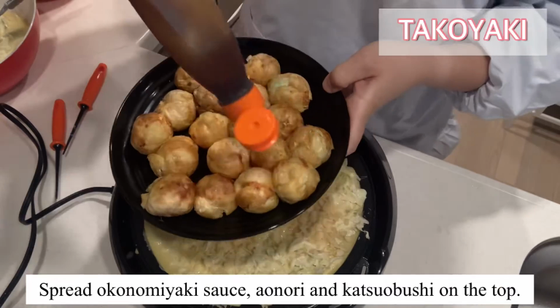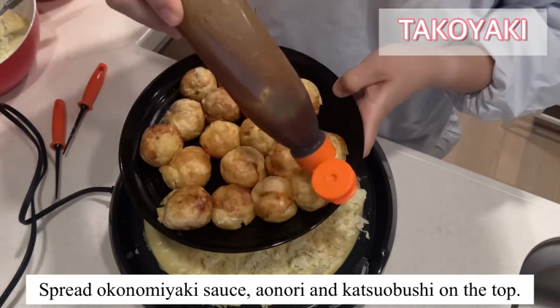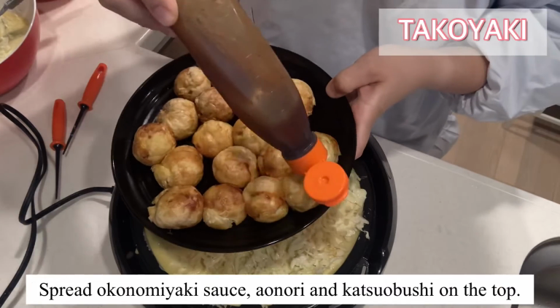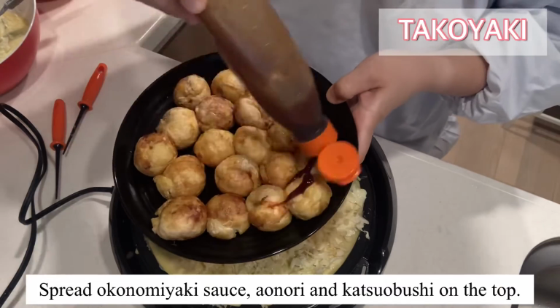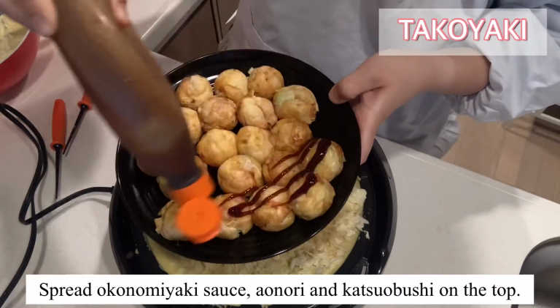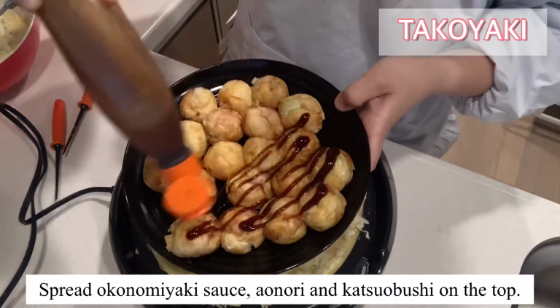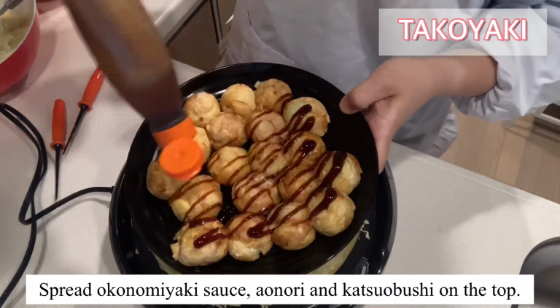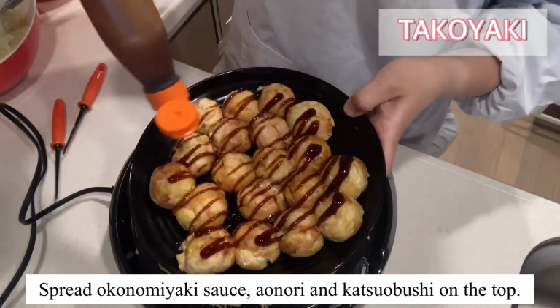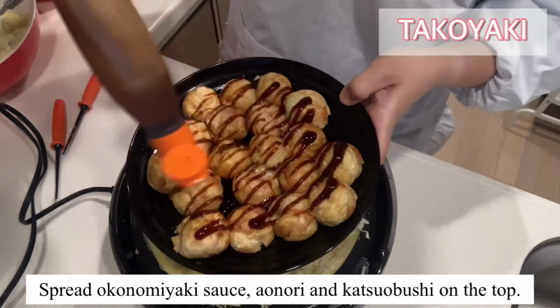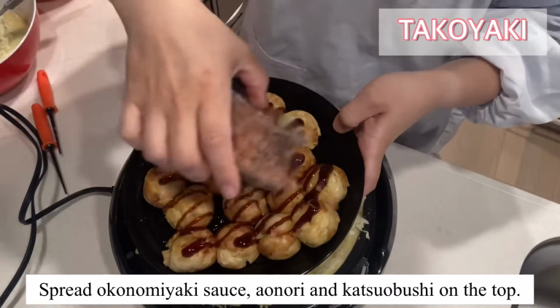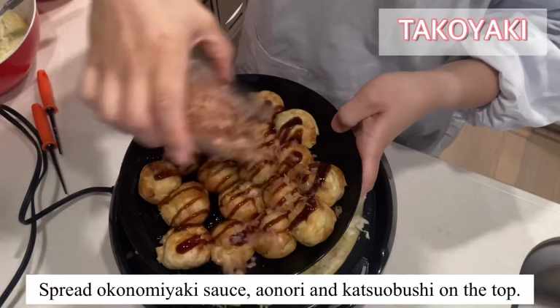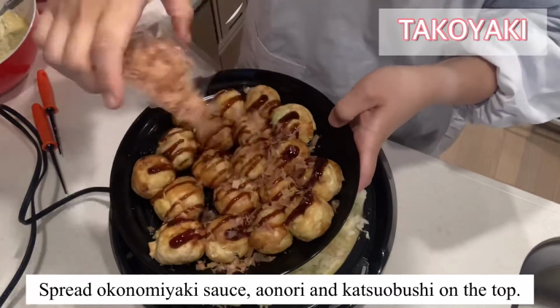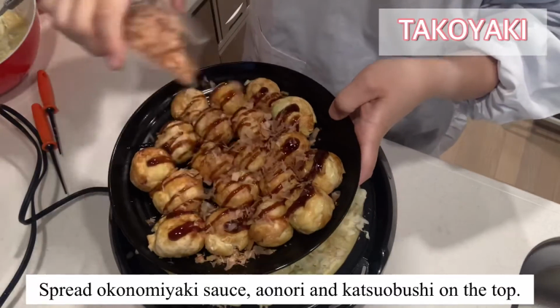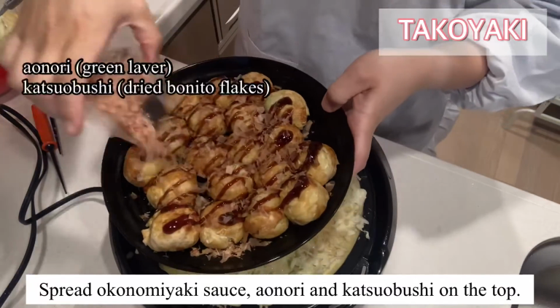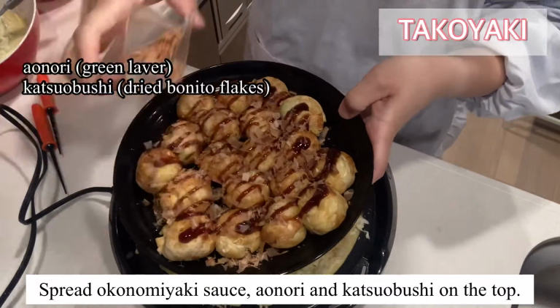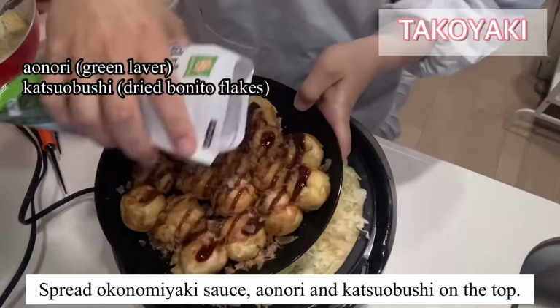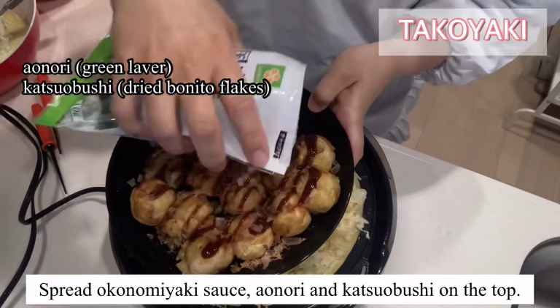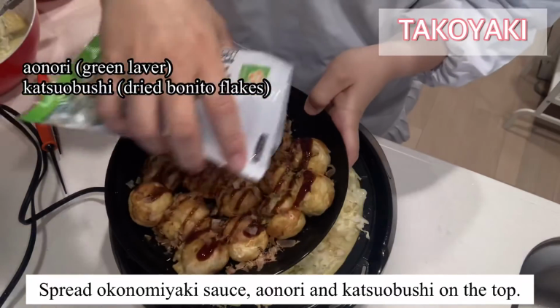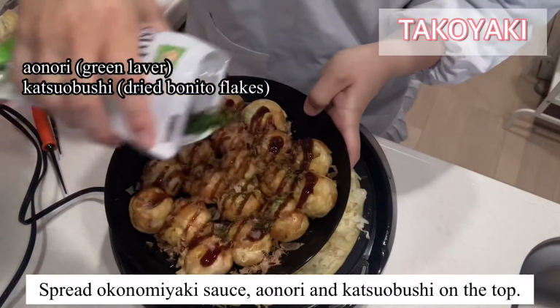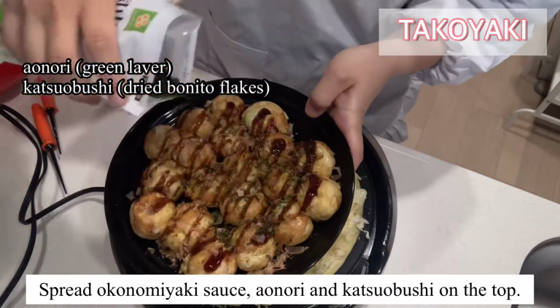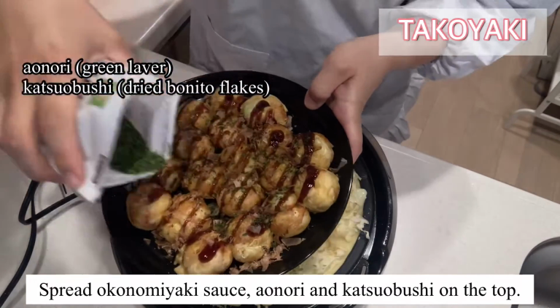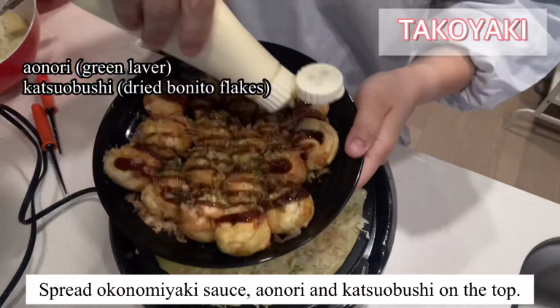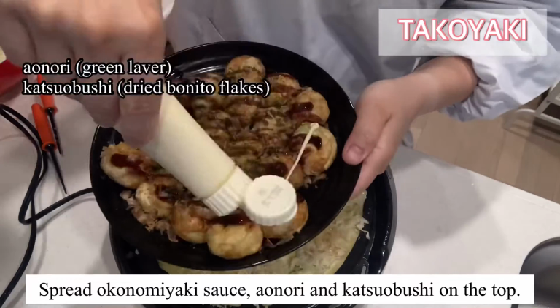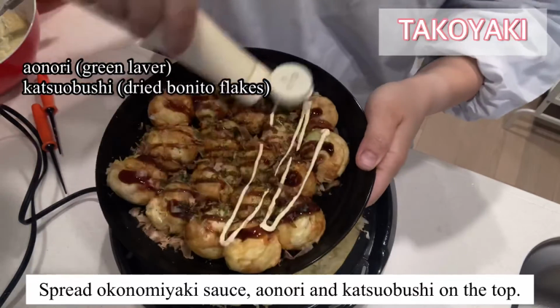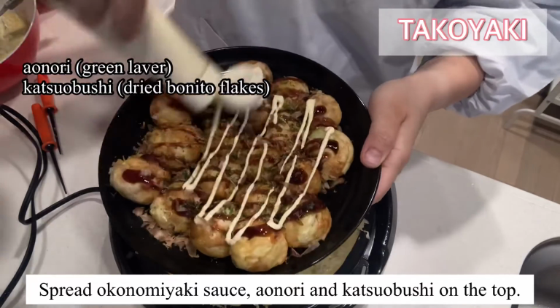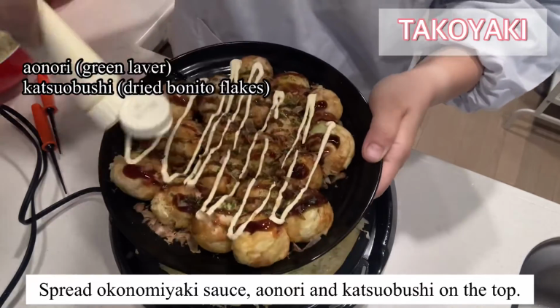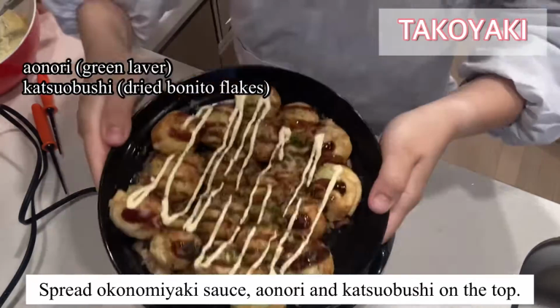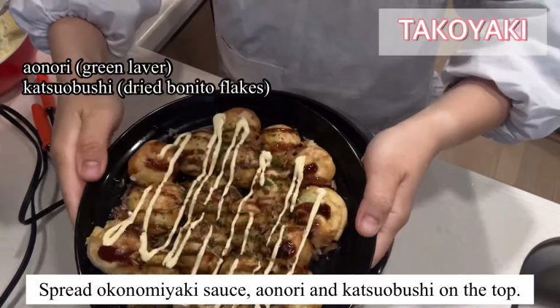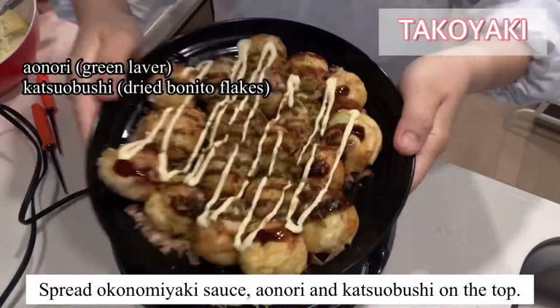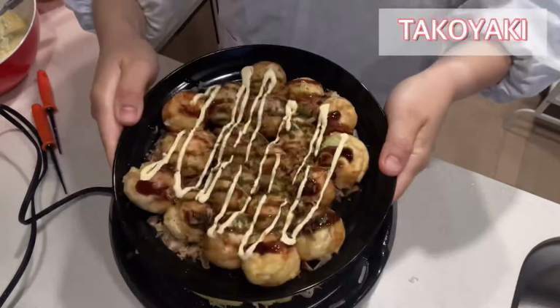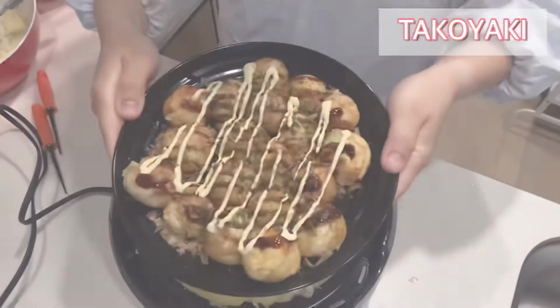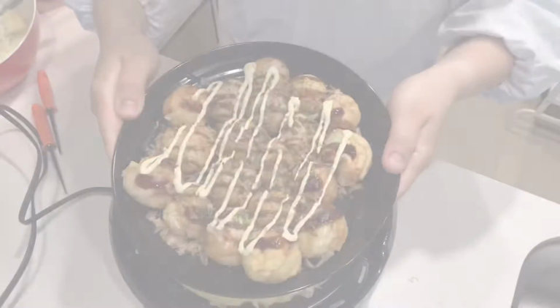Spread okonomiyaki sauce, aonori and katsuobushi on top!